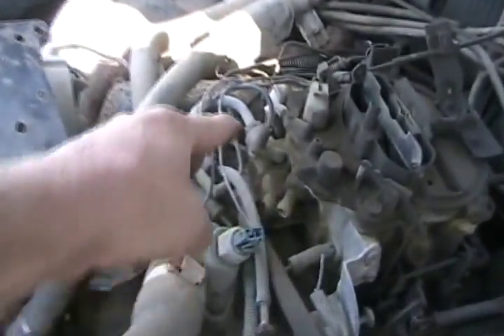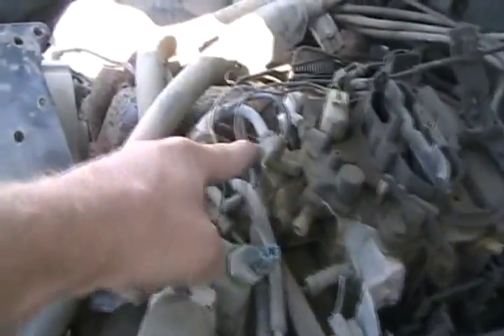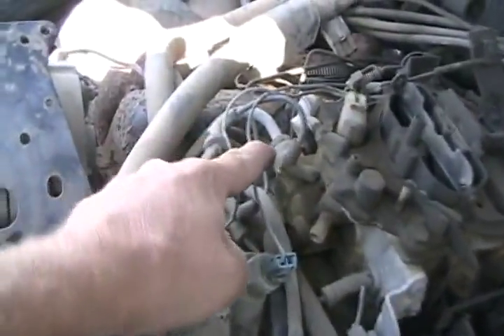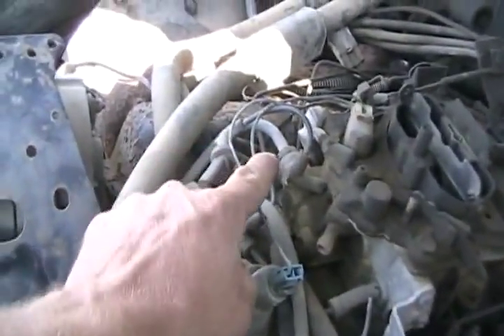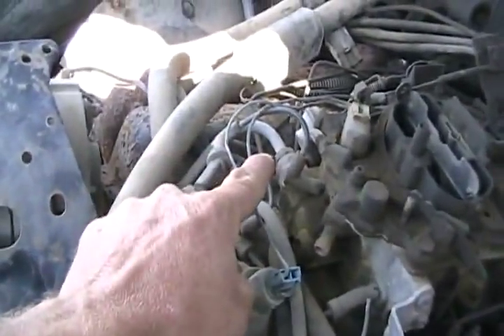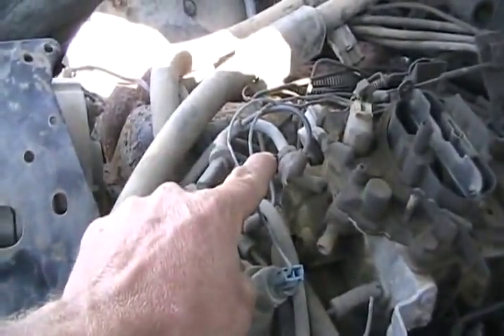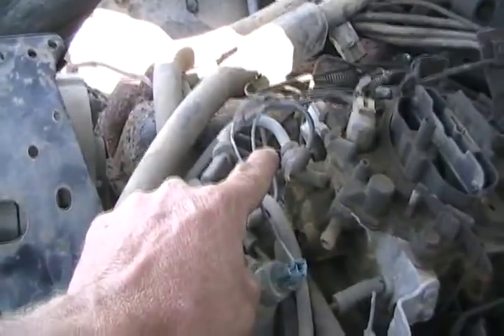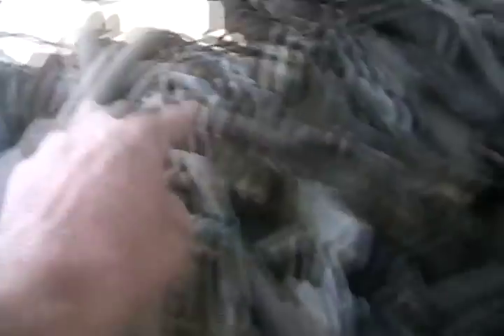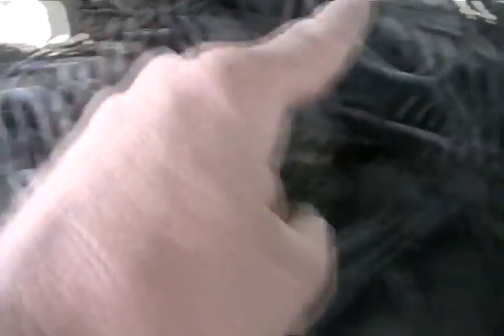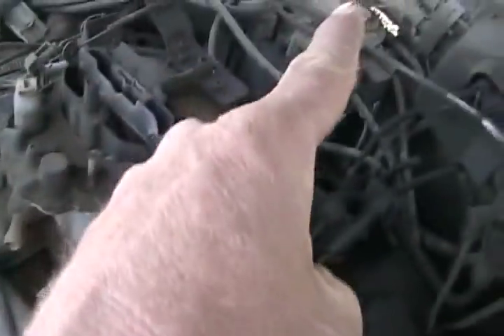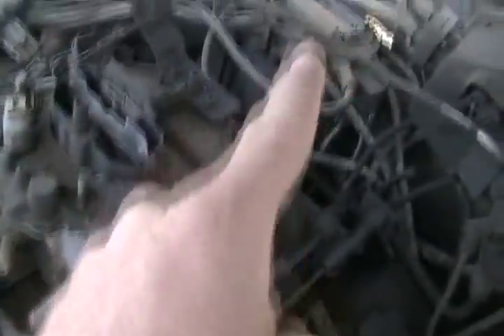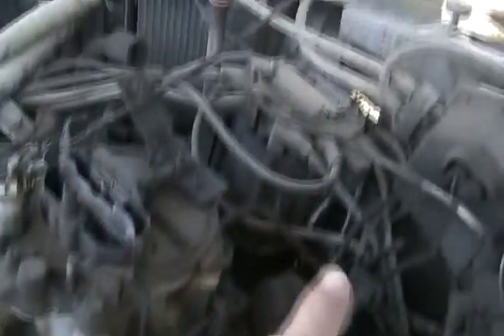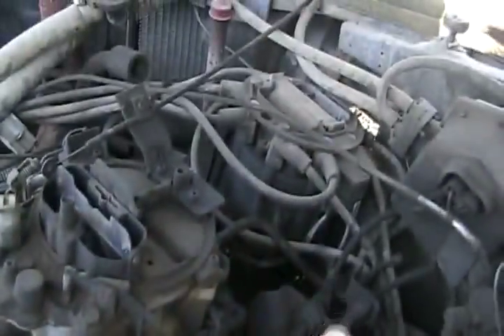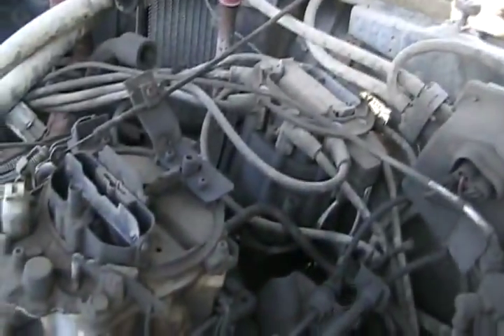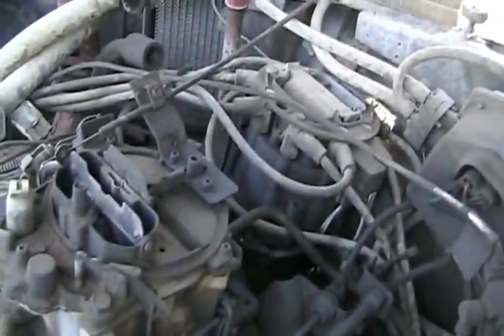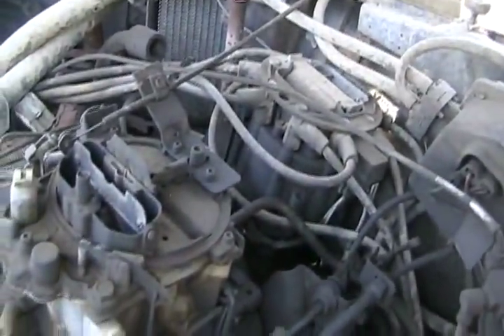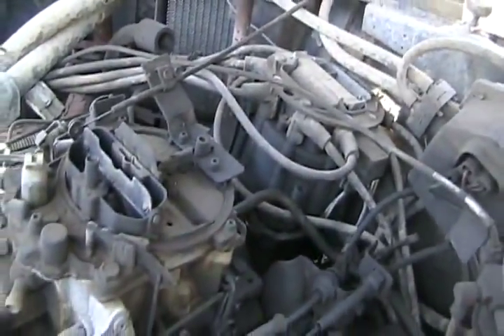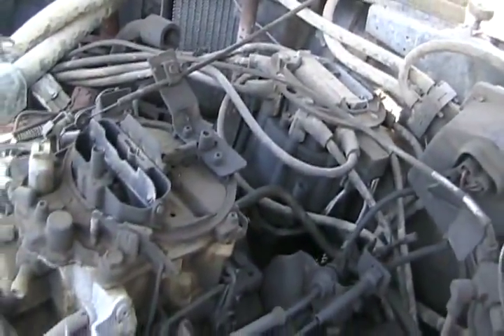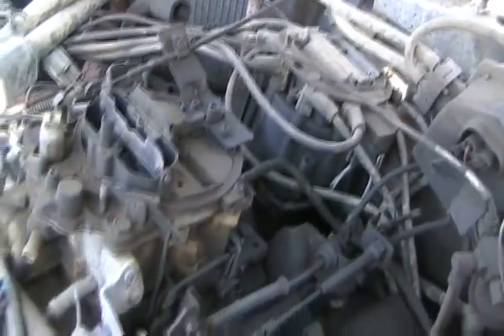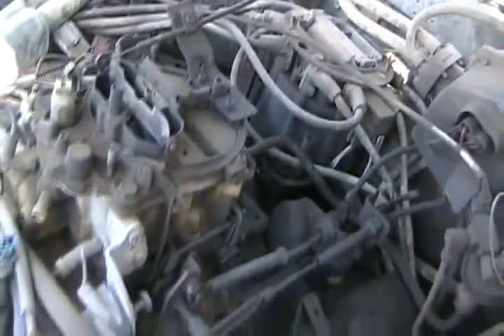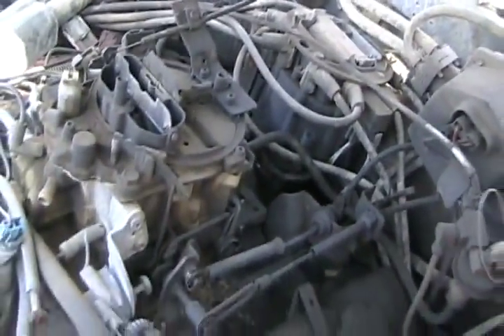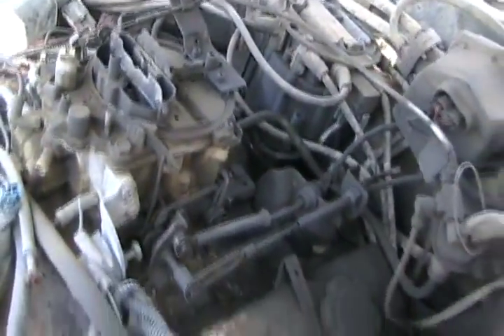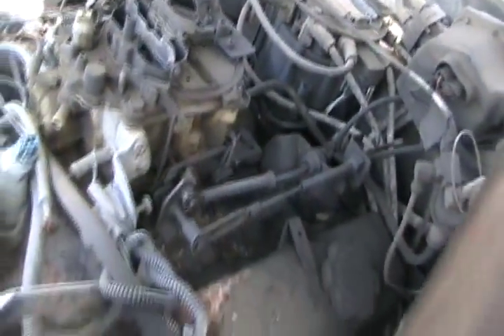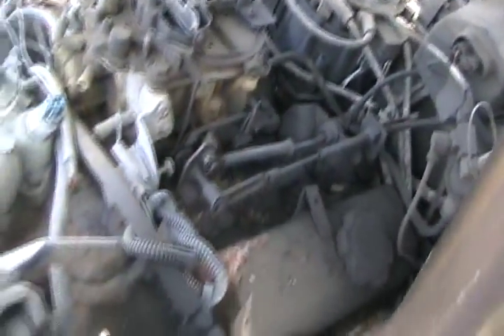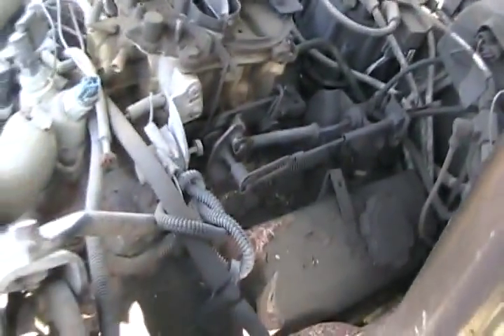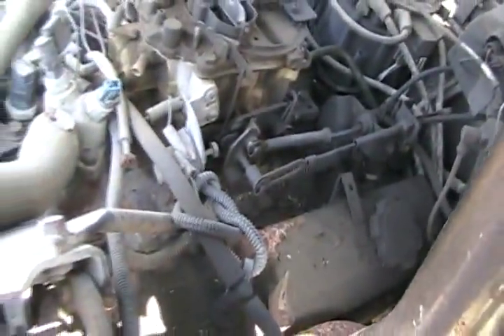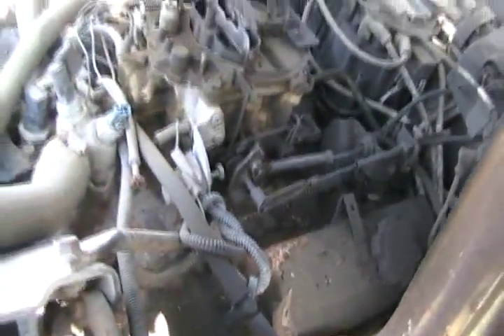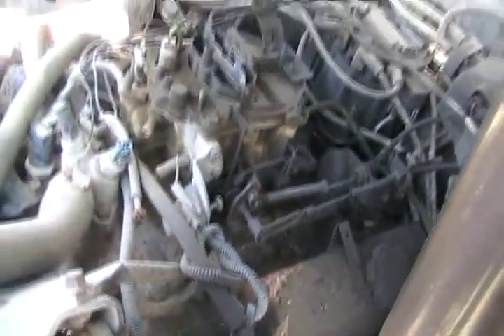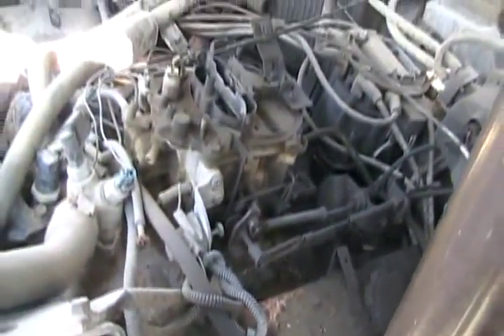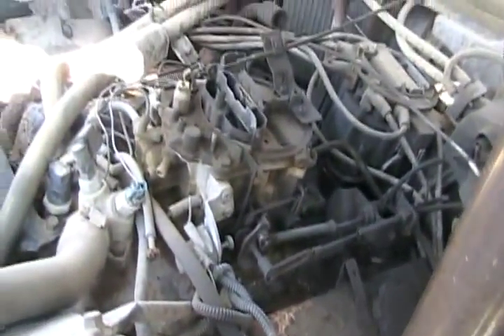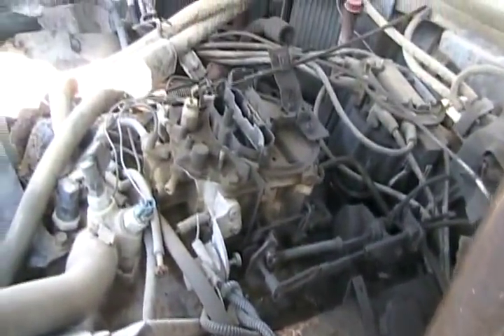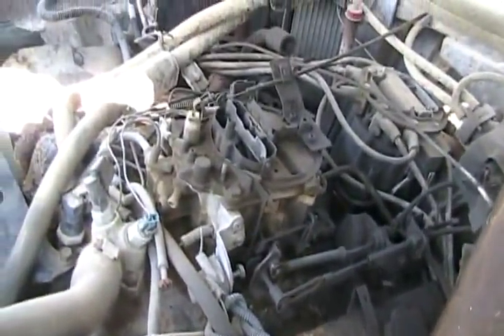That's where the fuel filter is. The rotor's under there. Spark plugs are already done.